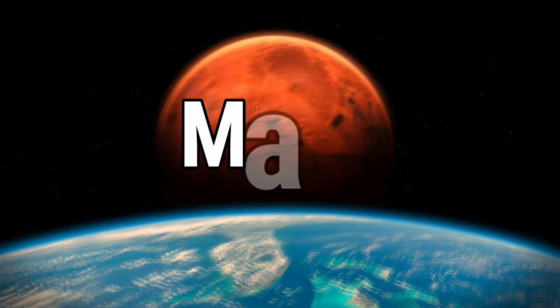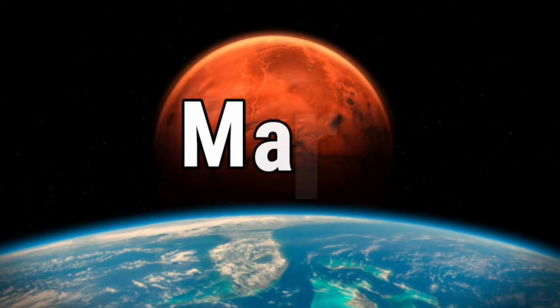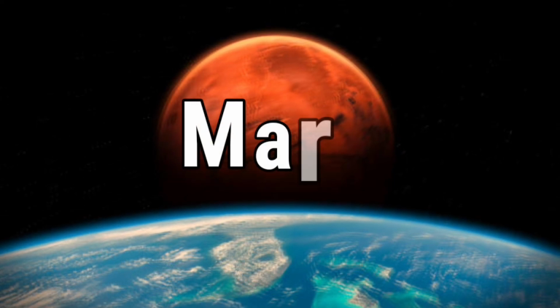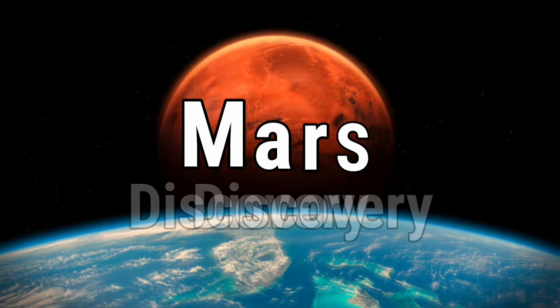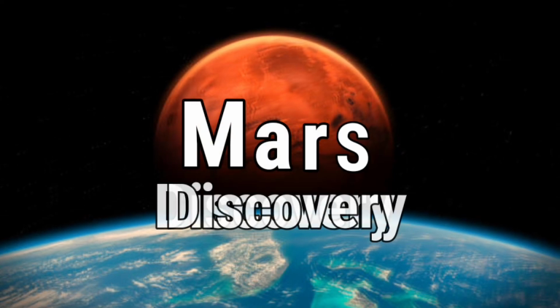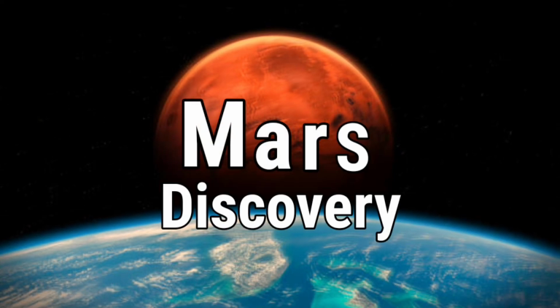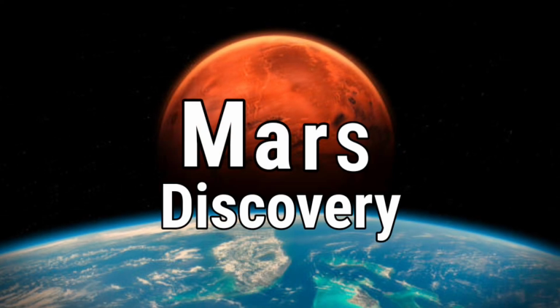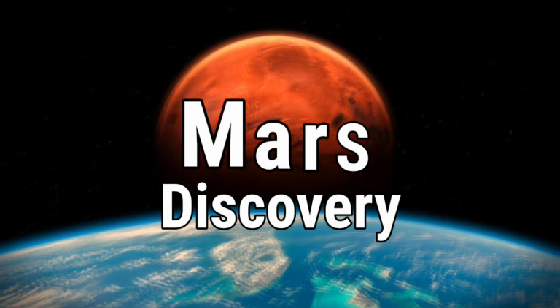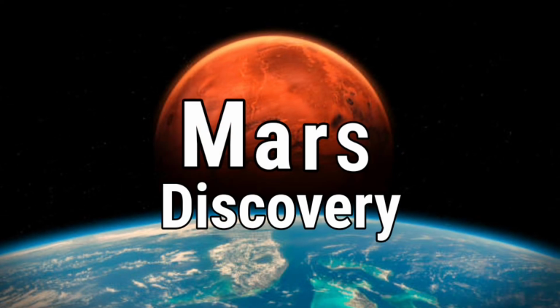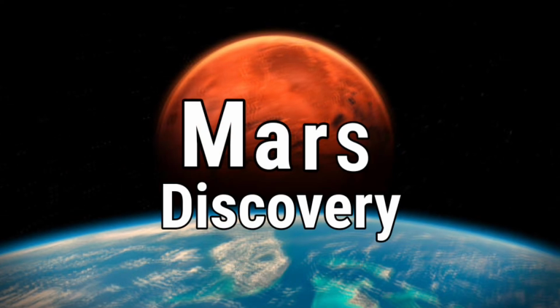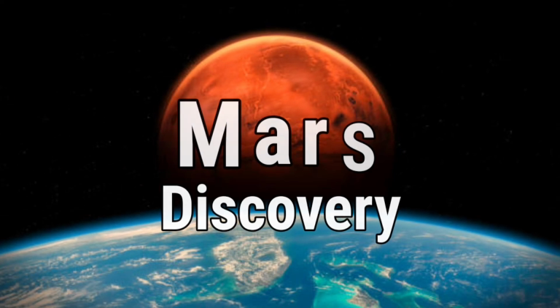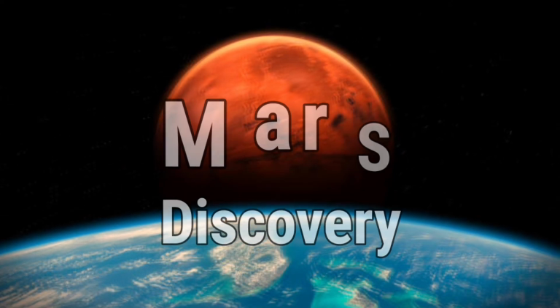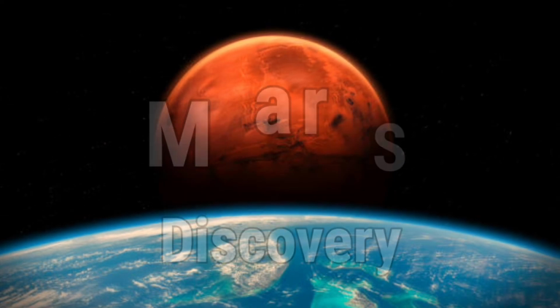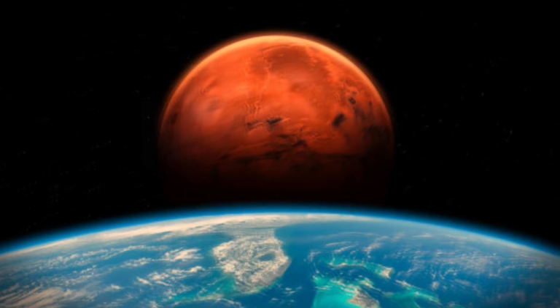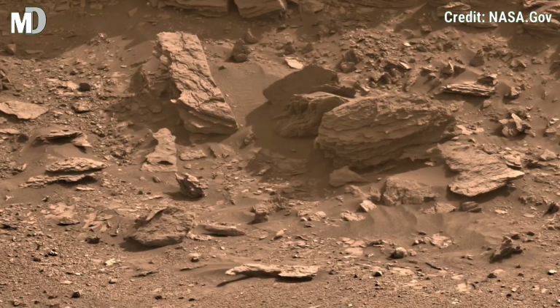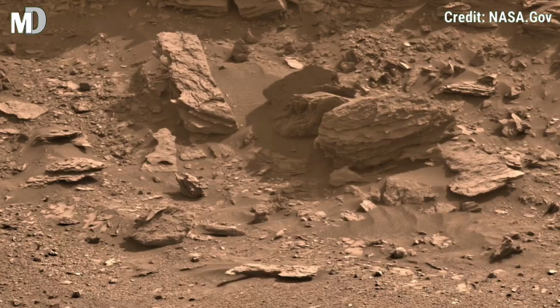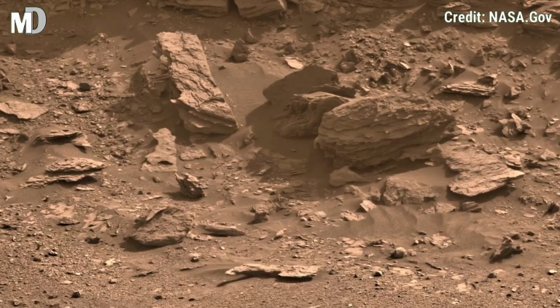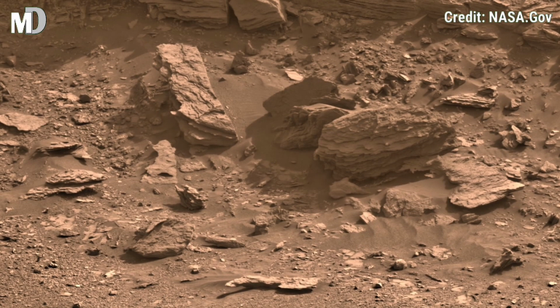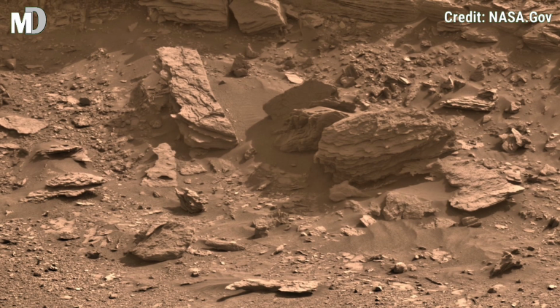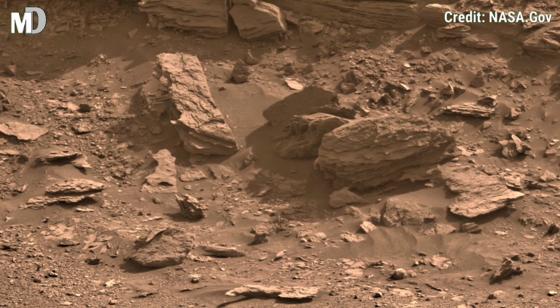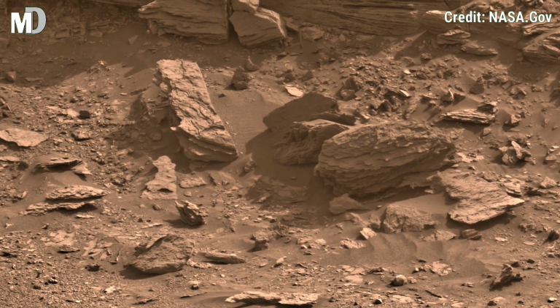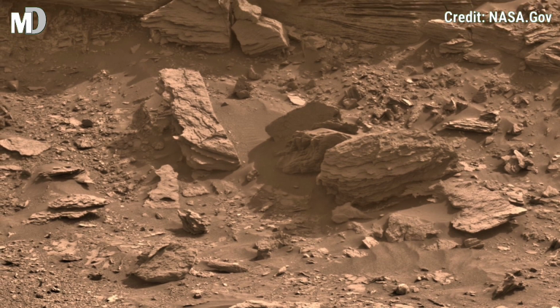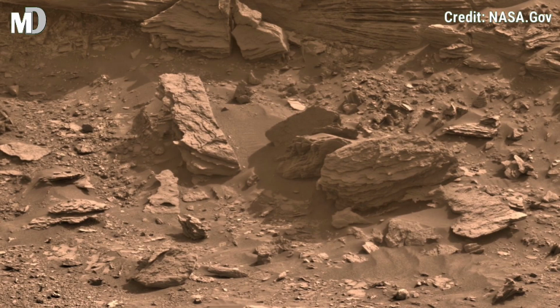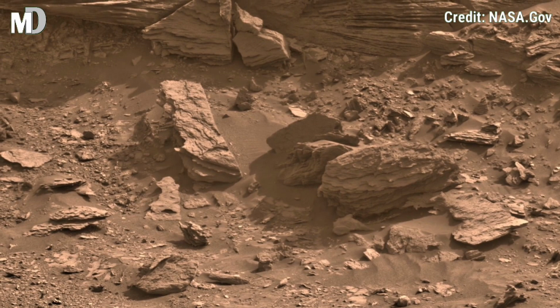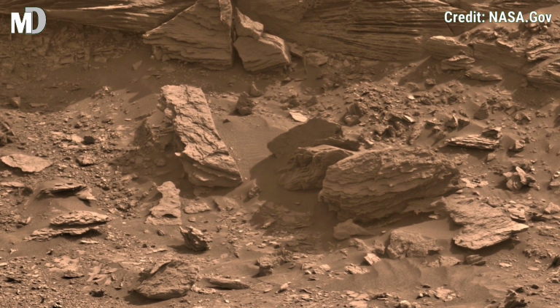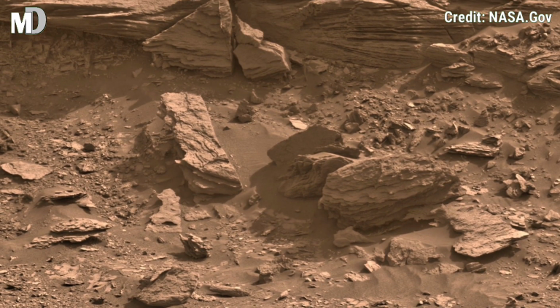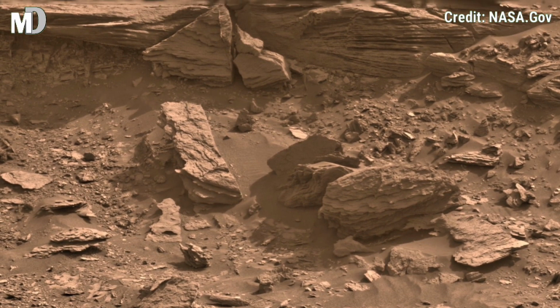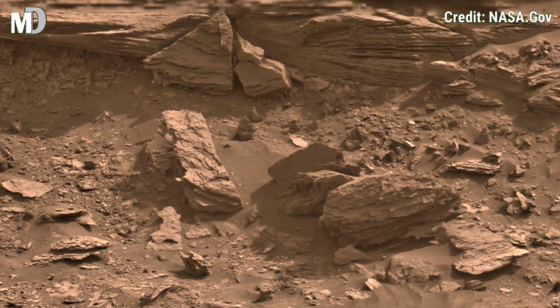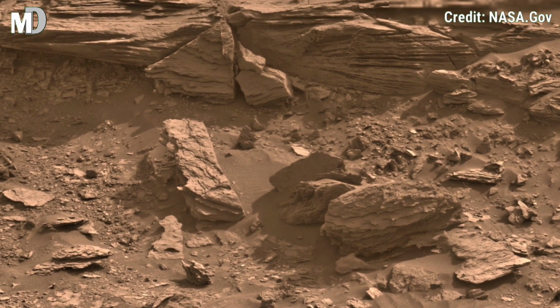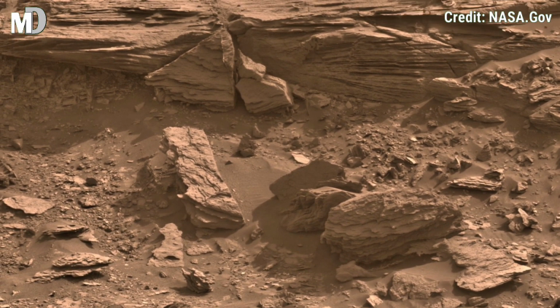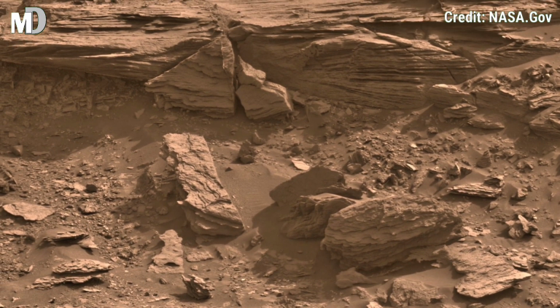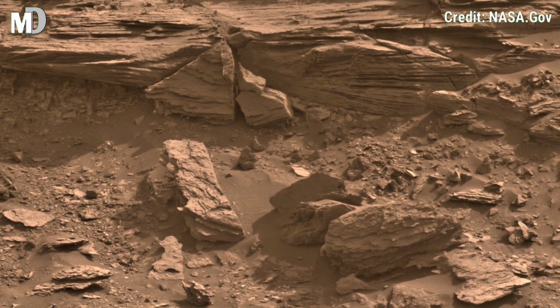Hello my dear friends, welcome to my channel Mars Discovery. Today we take you to one of the most stunning Martian landscapes ever captured.